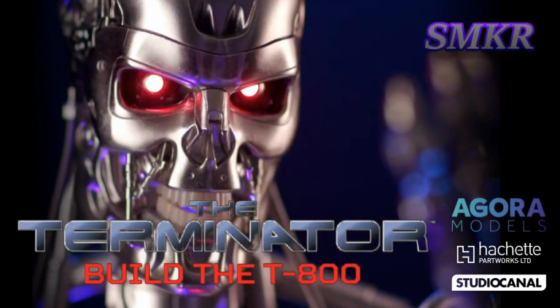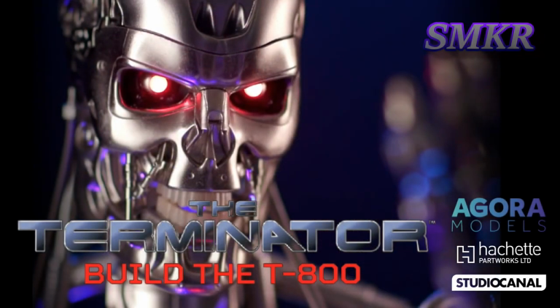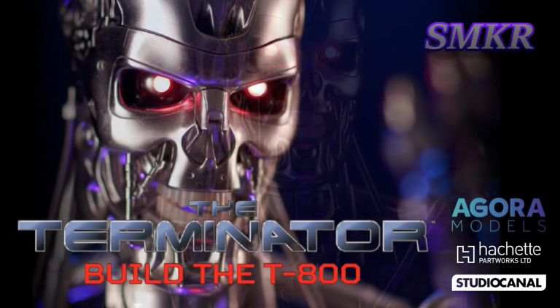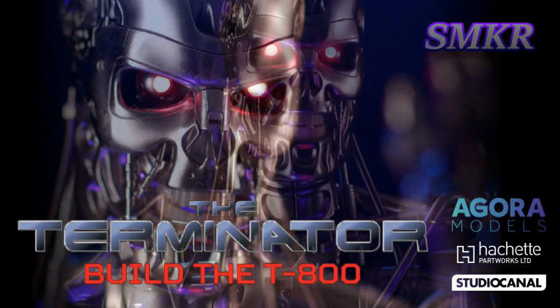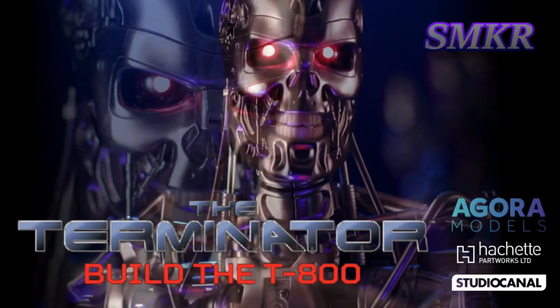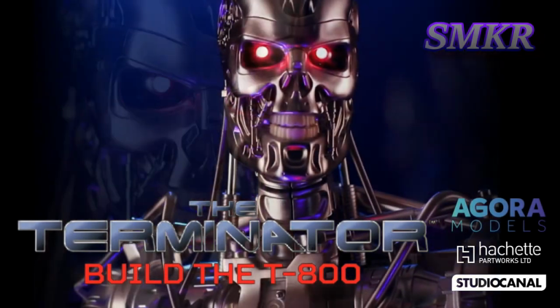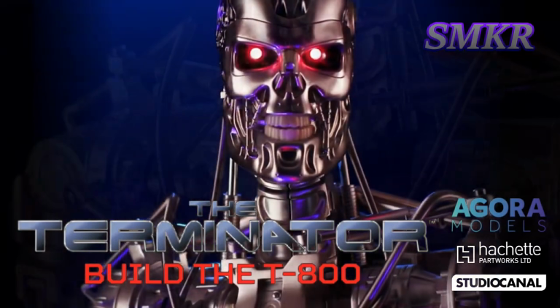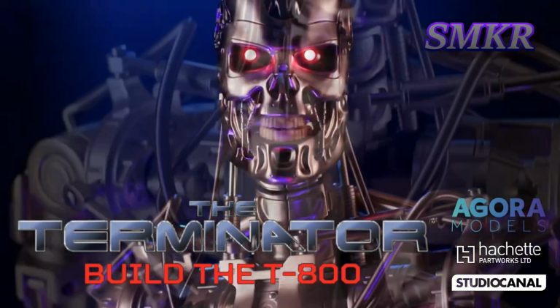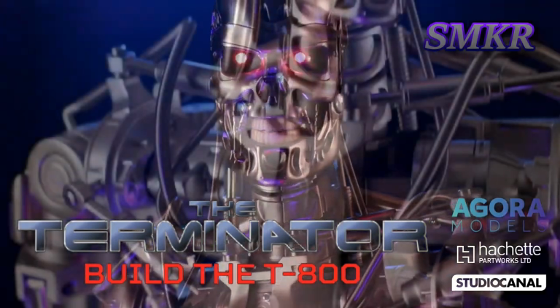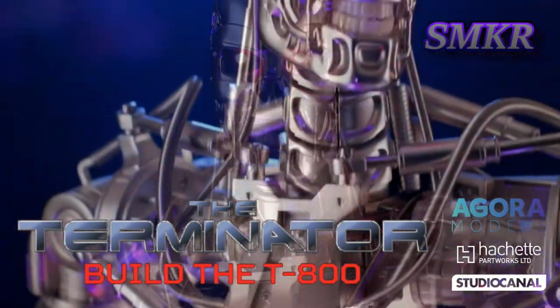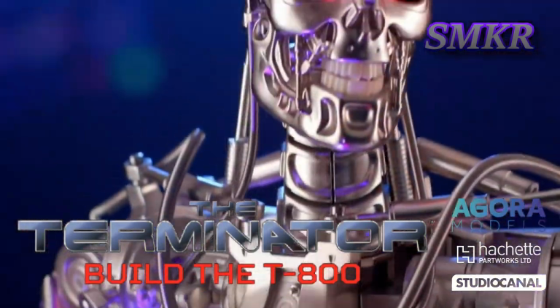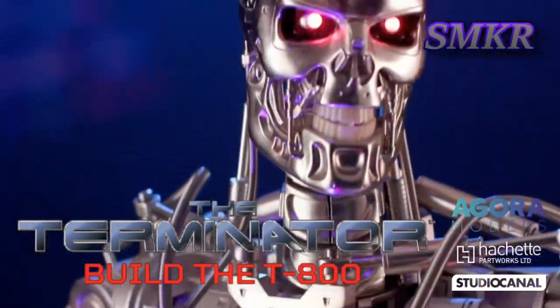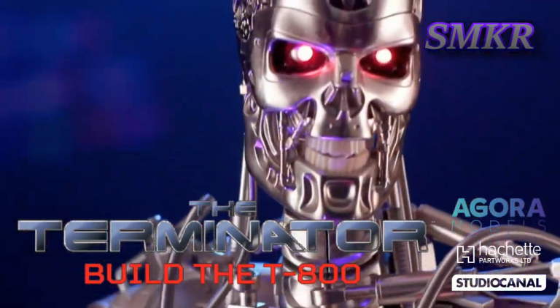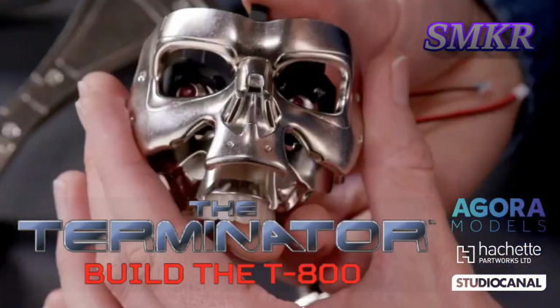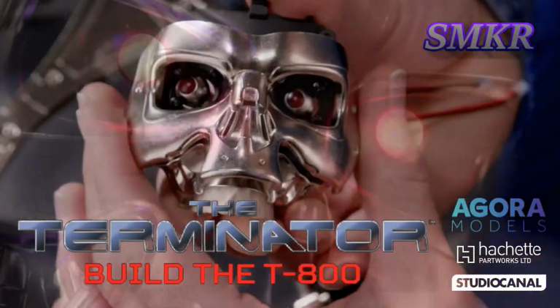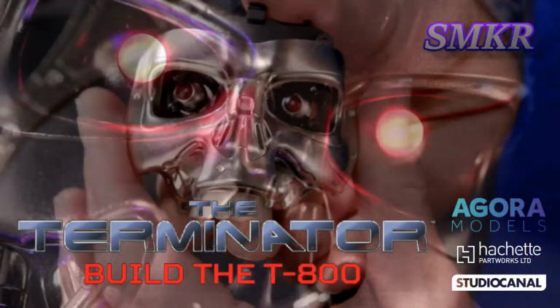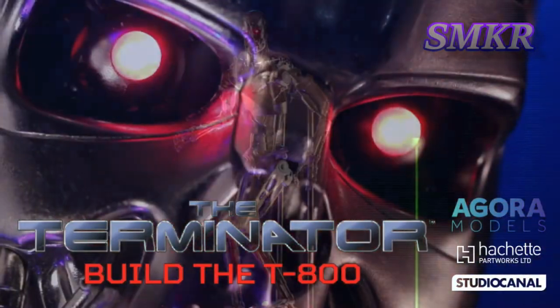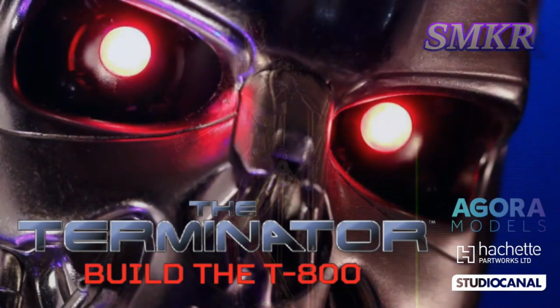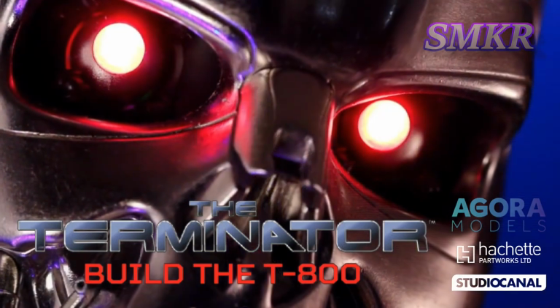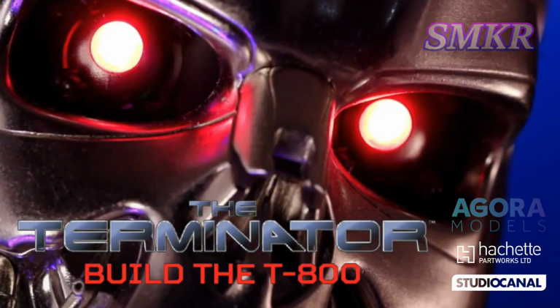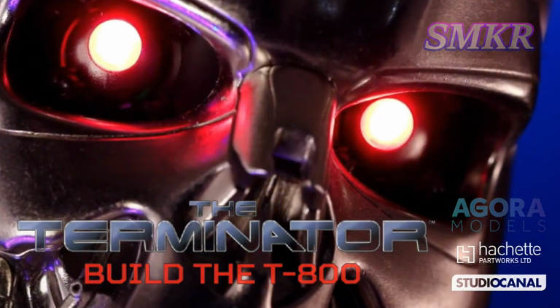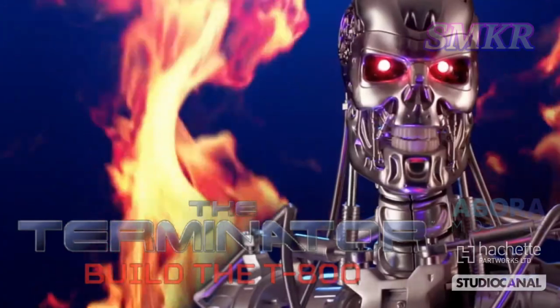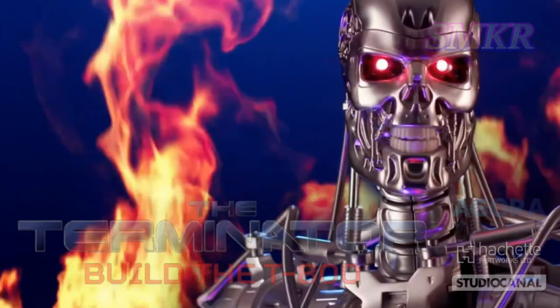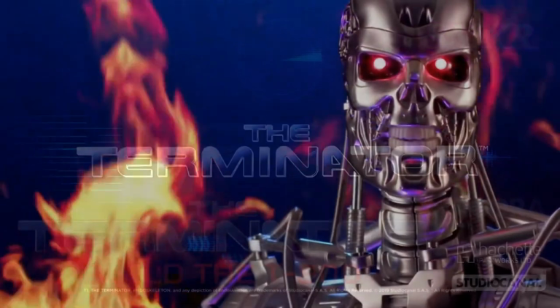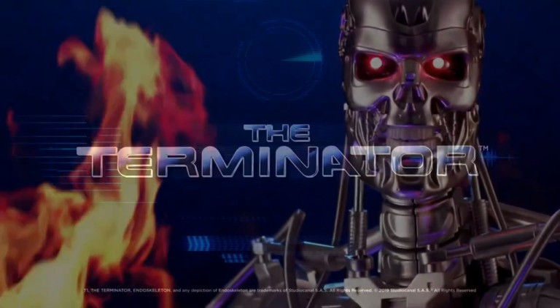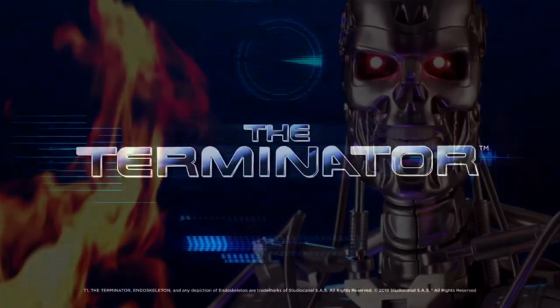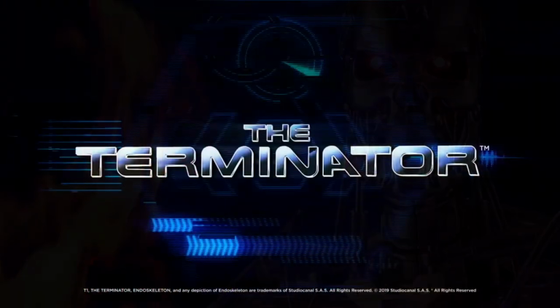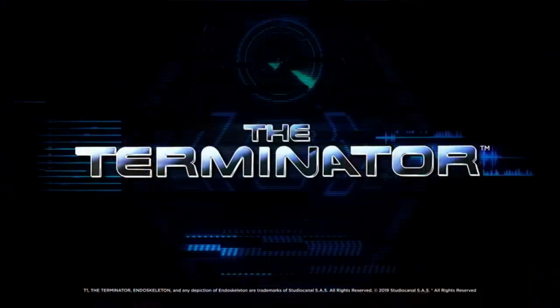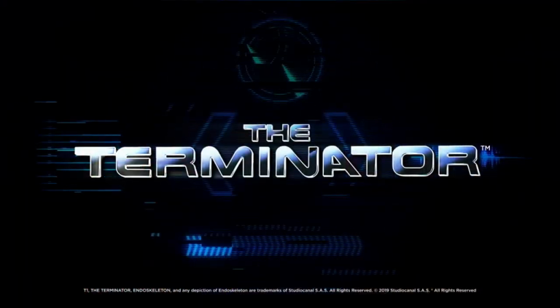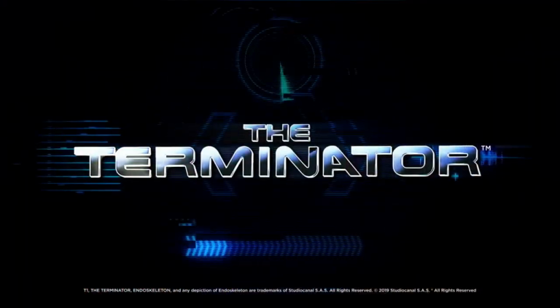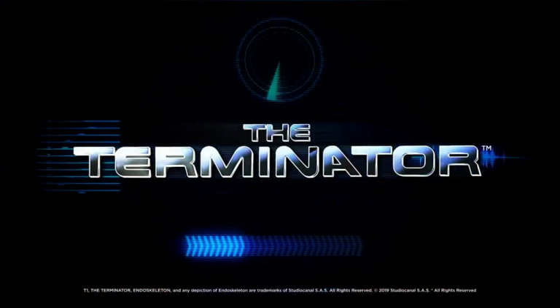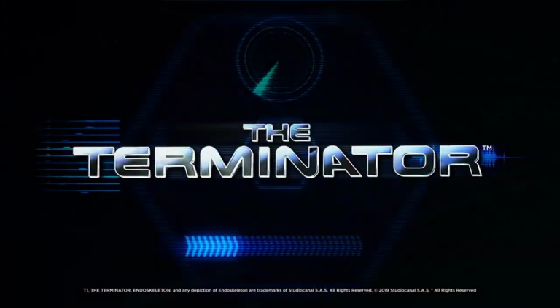Phase plasma rifle in a 40-watt range. The Uzi 9mm. I'll be back.